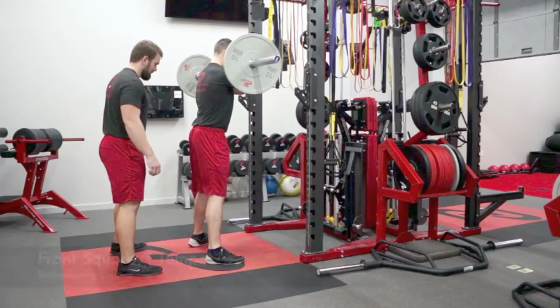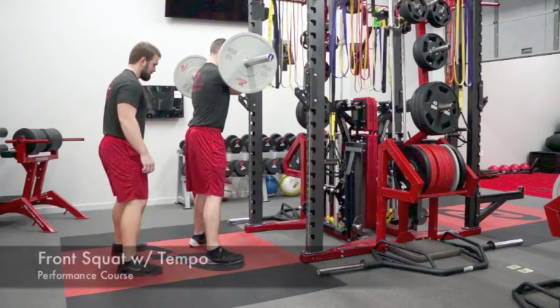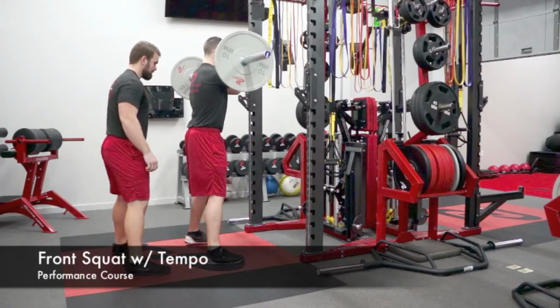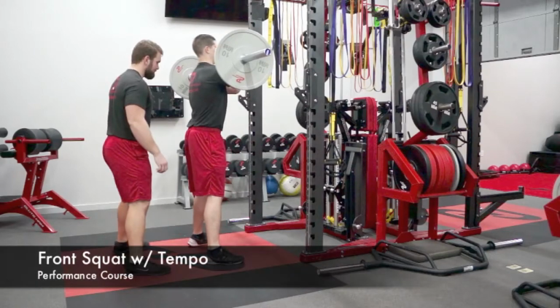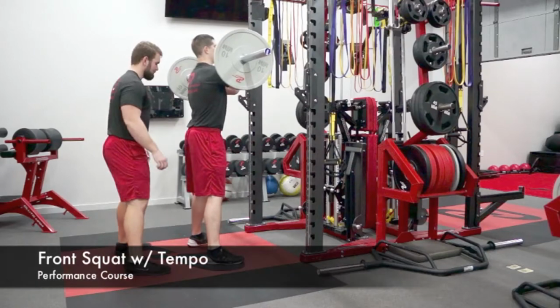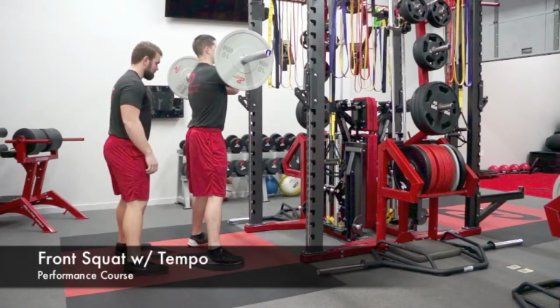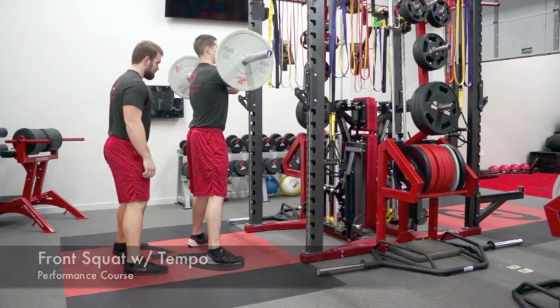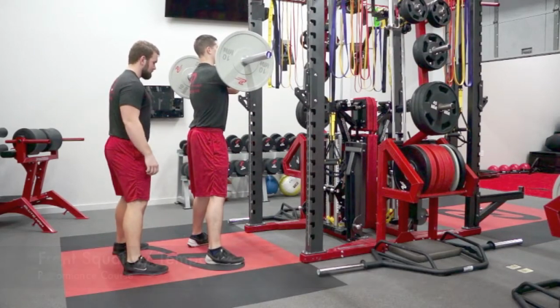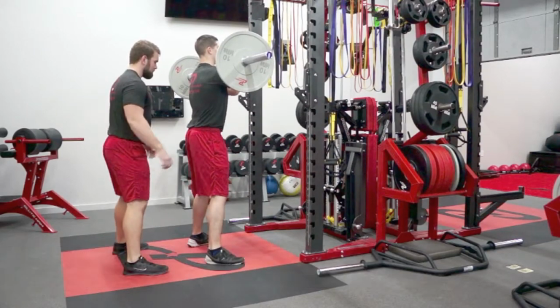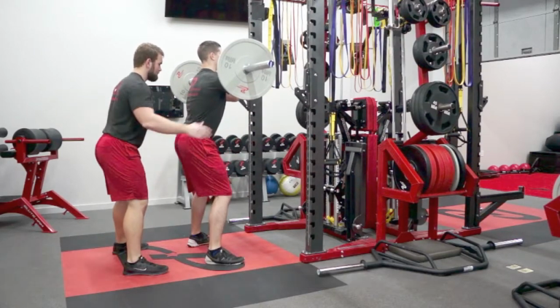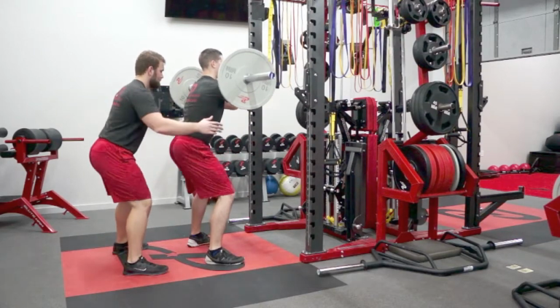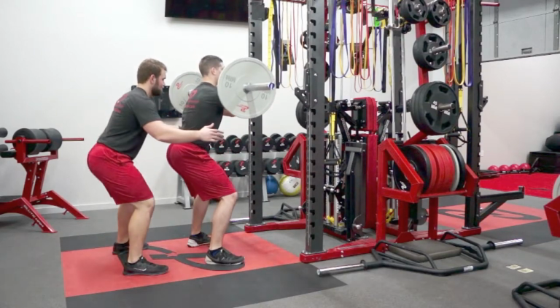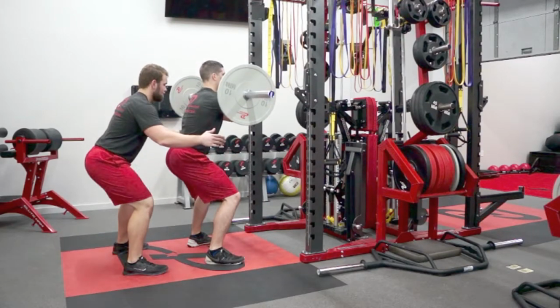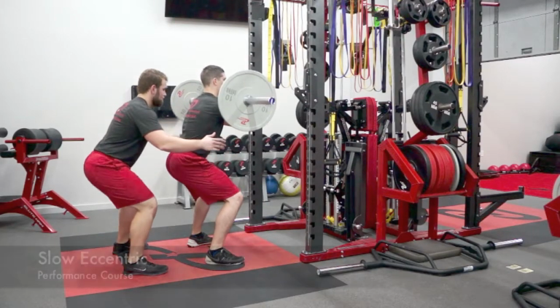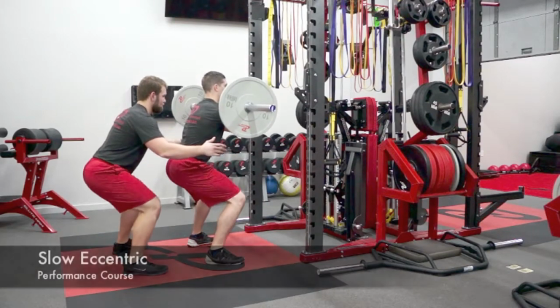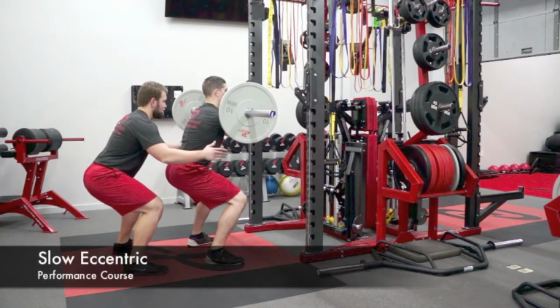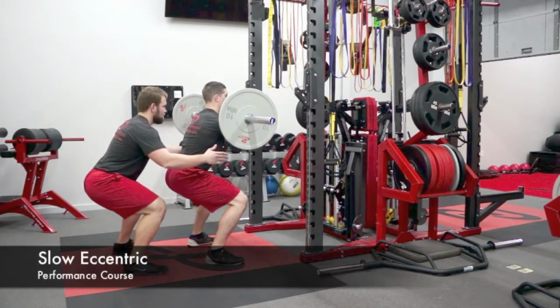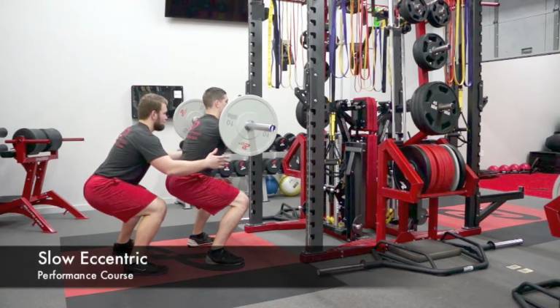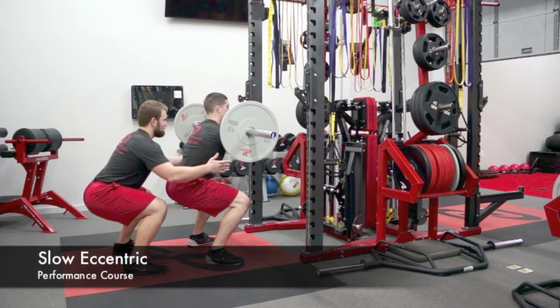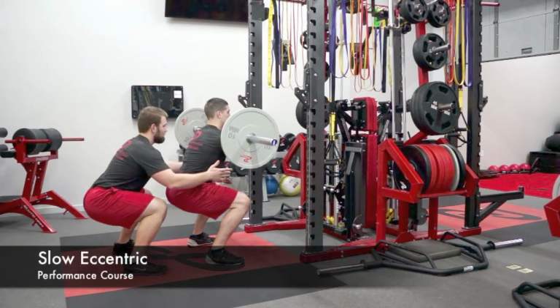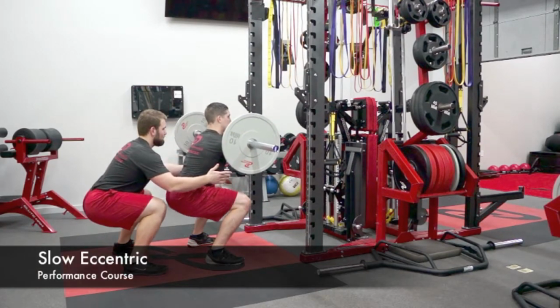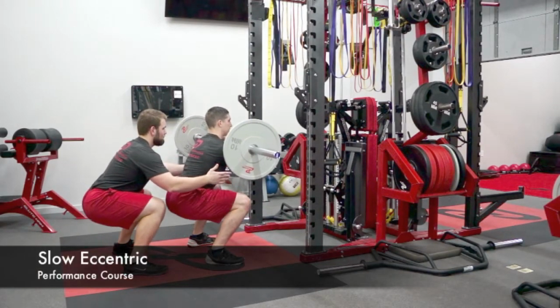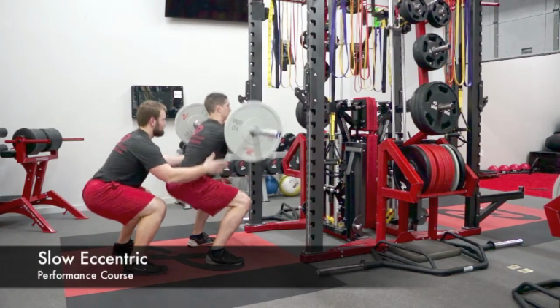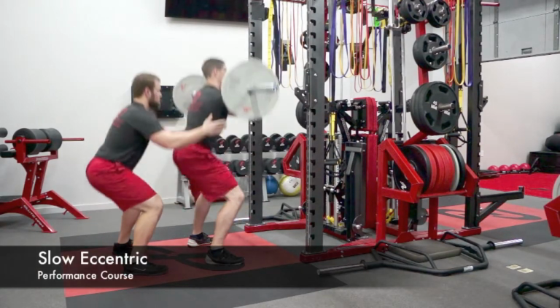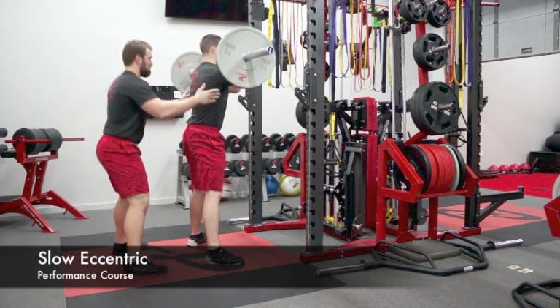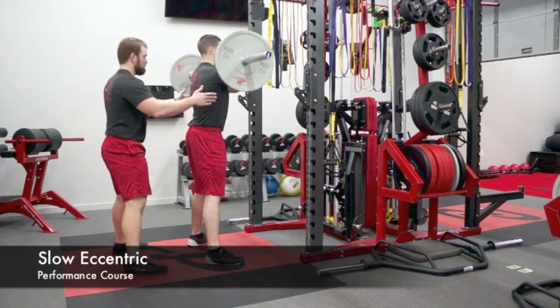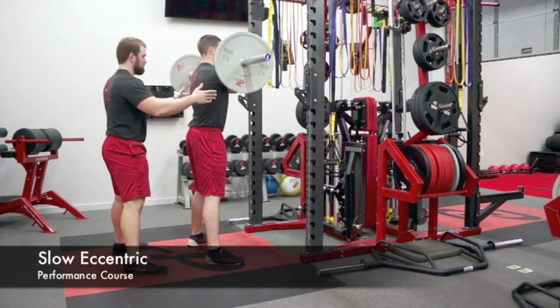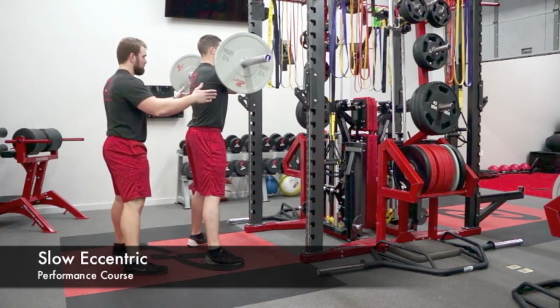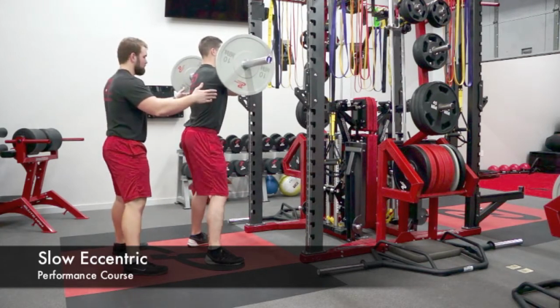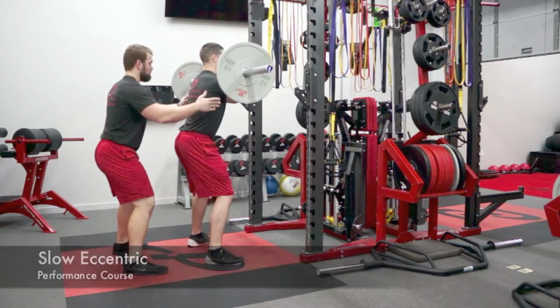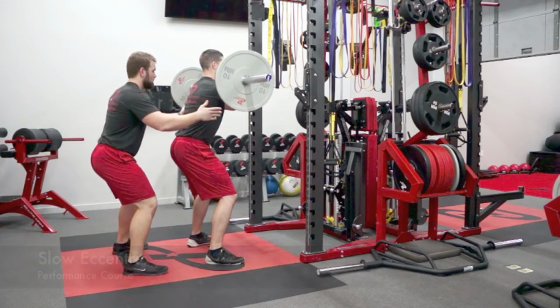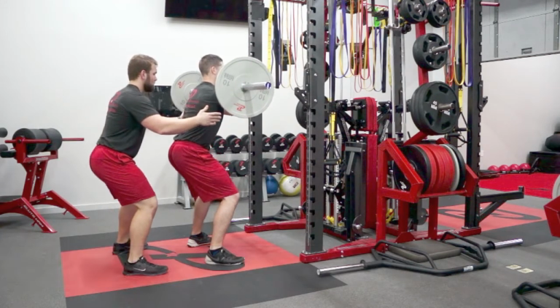The athlete will have the bar in the front squat position. They can perform eccentric squats by going down for the designated amount of time on the sheet.